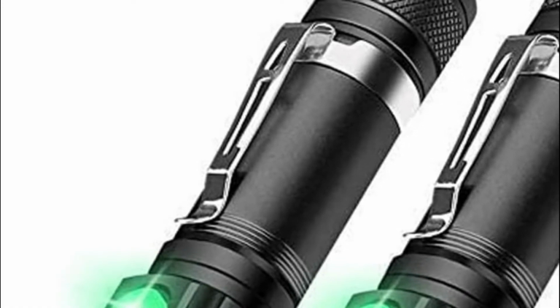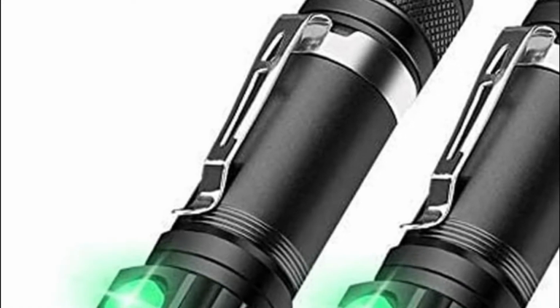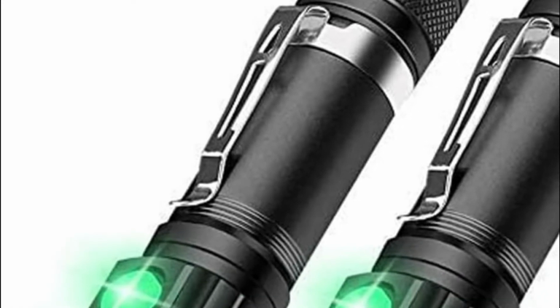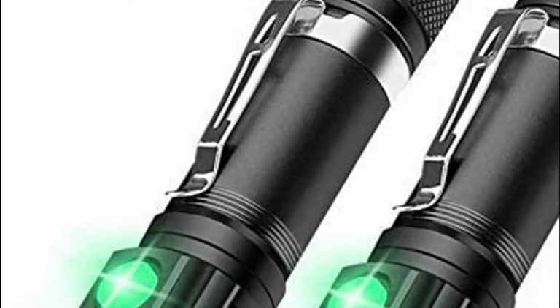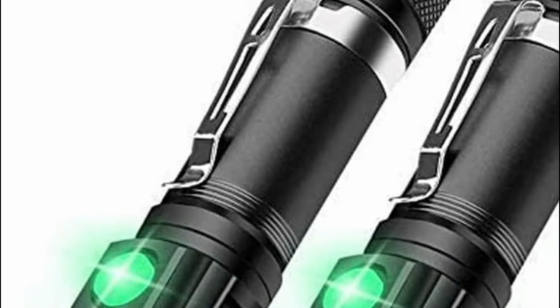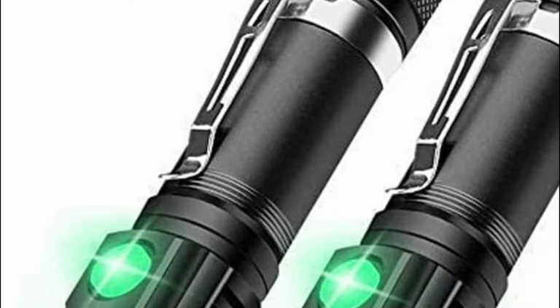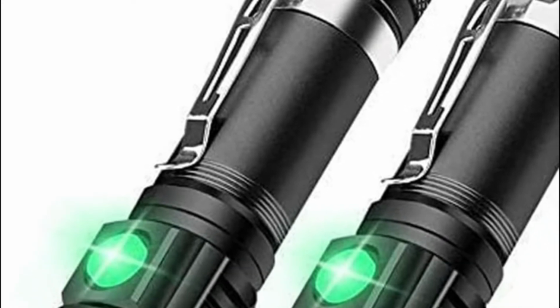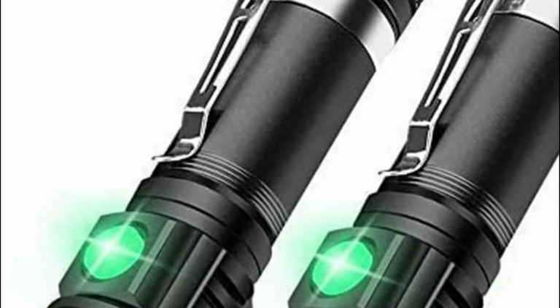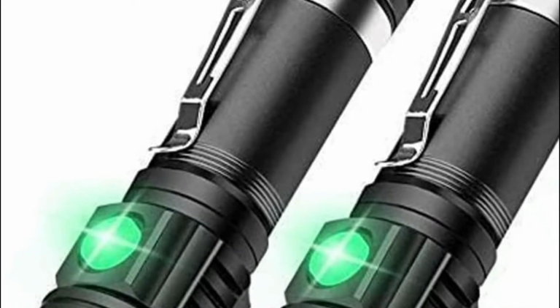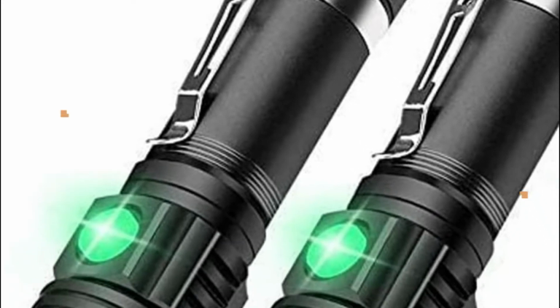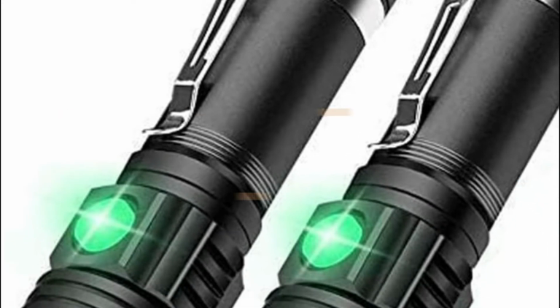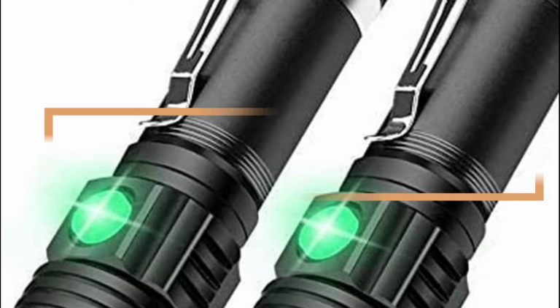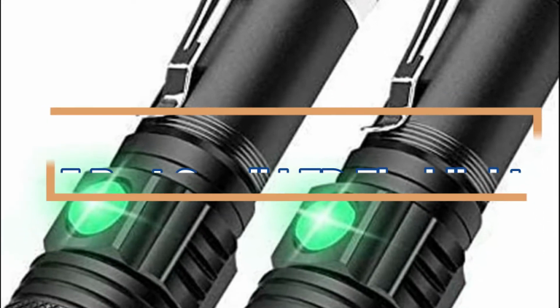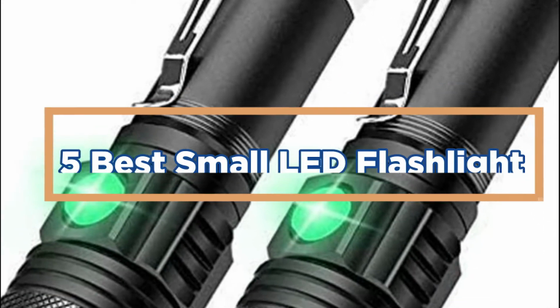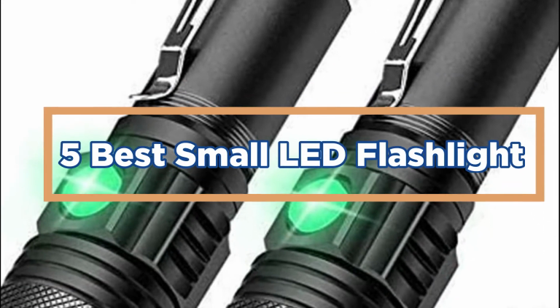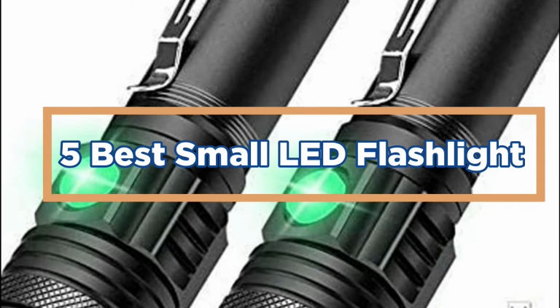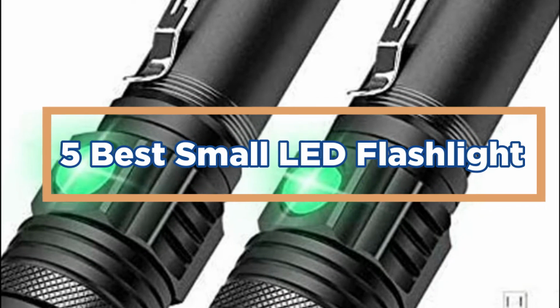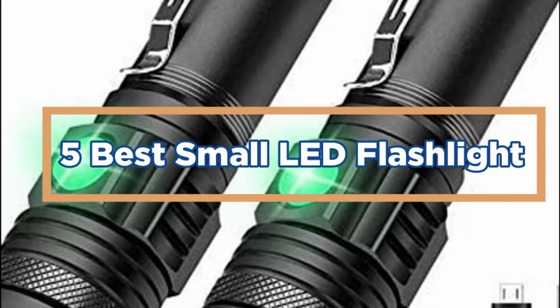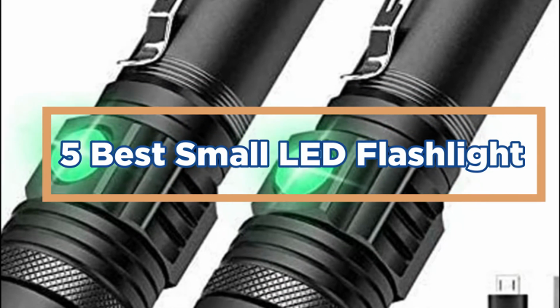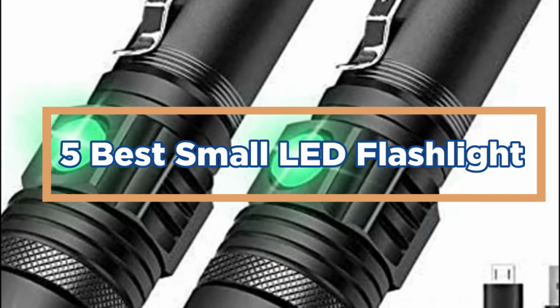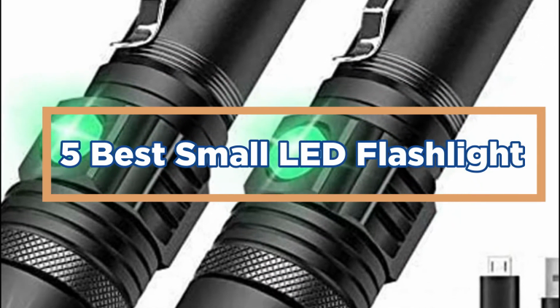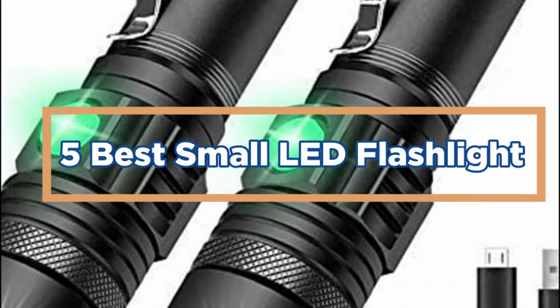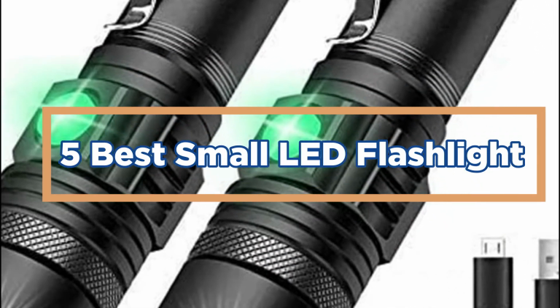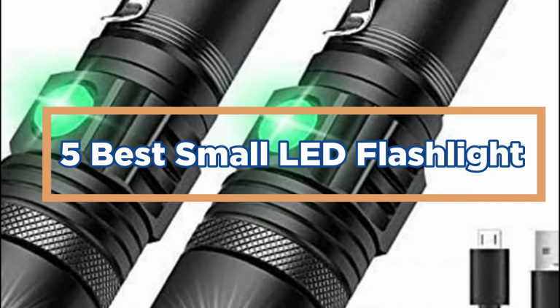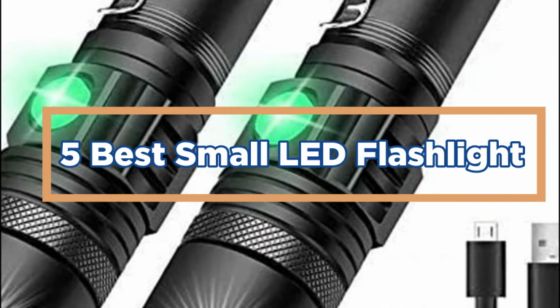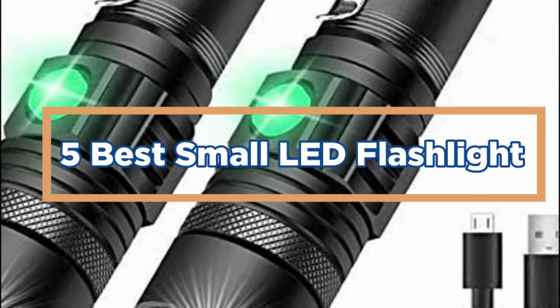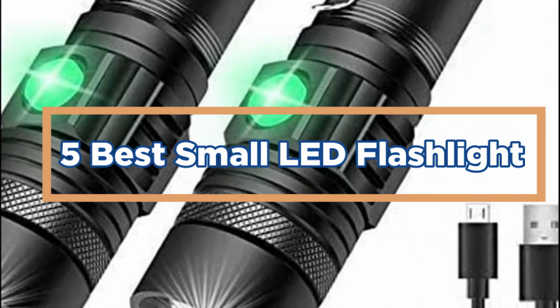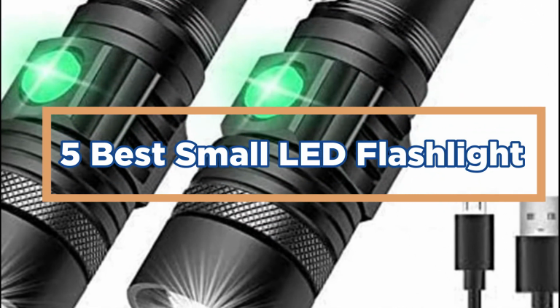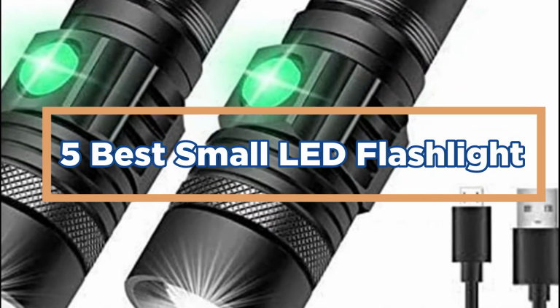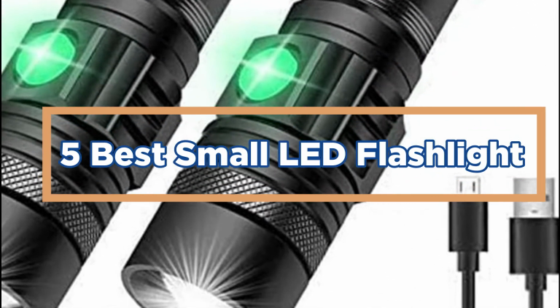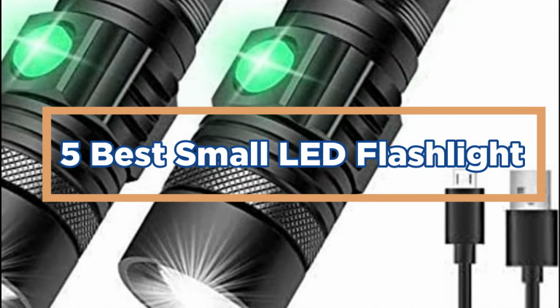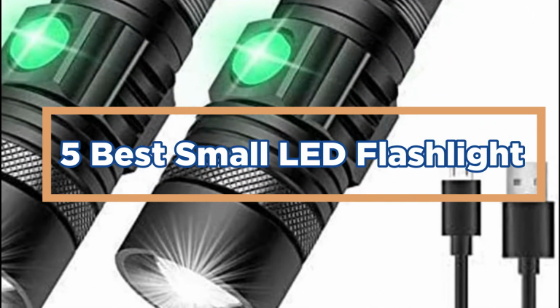In today's video, we will show you the top 5 best small LED flashlights. So, let's get started.